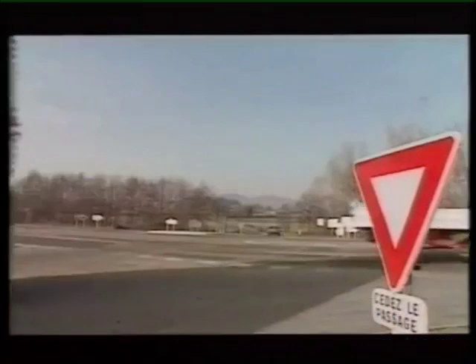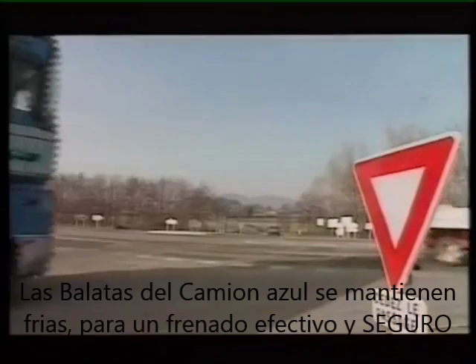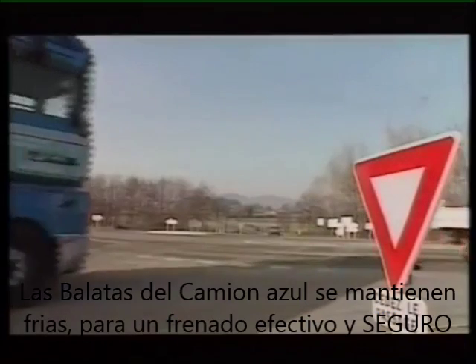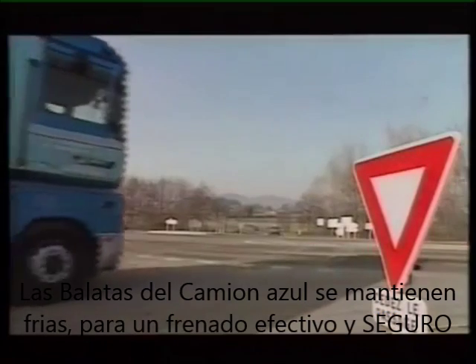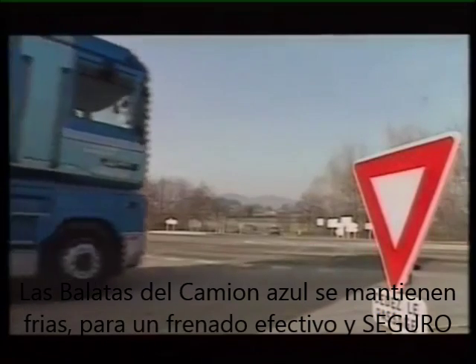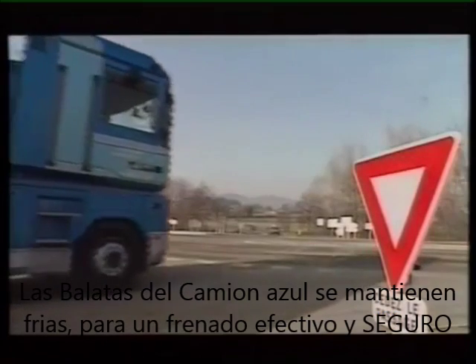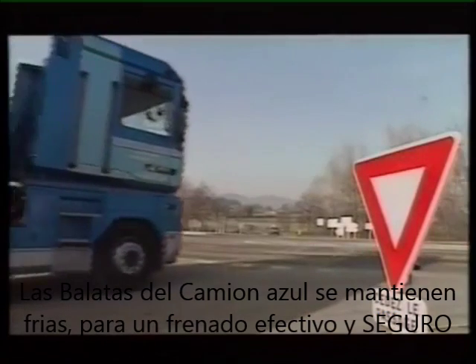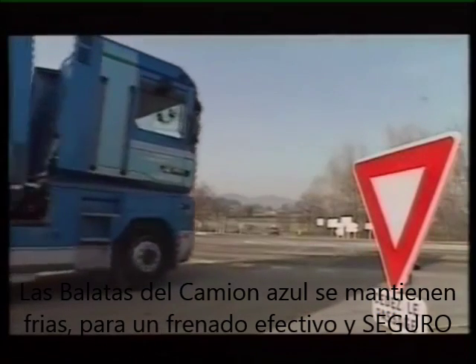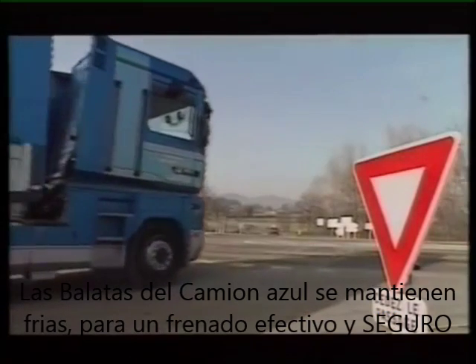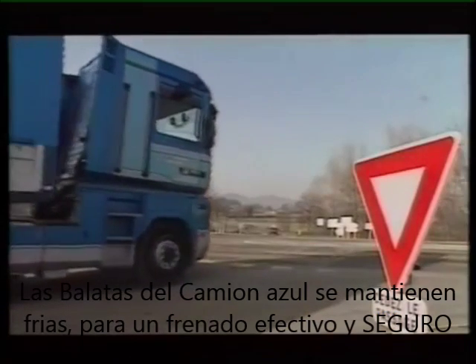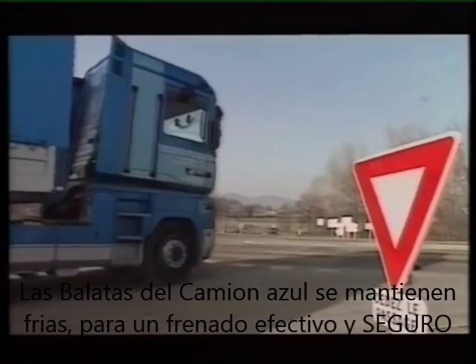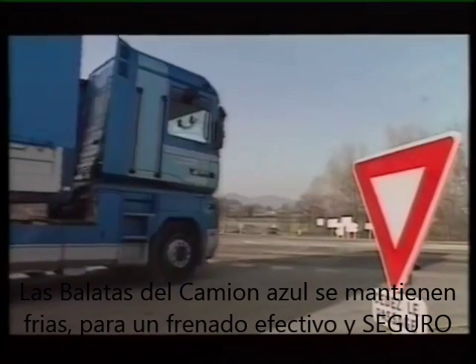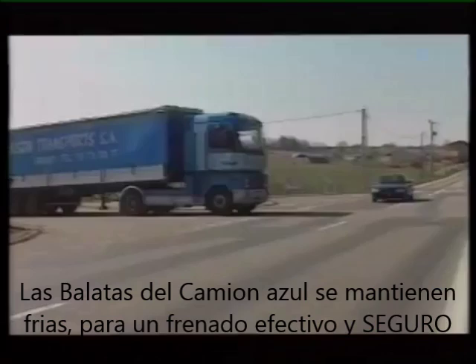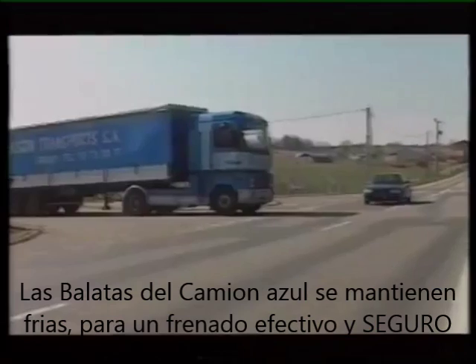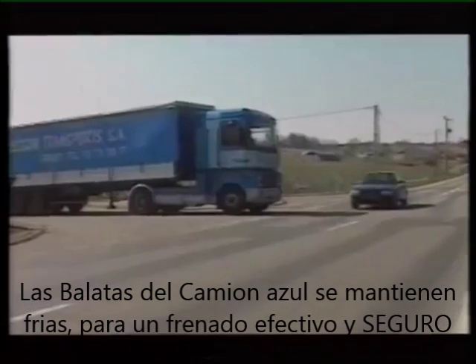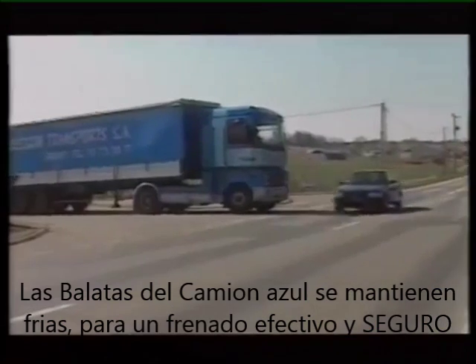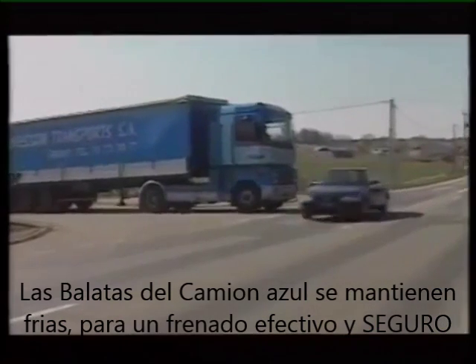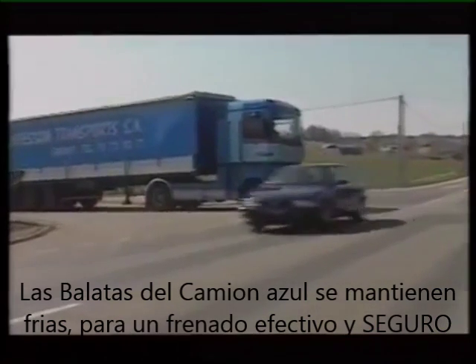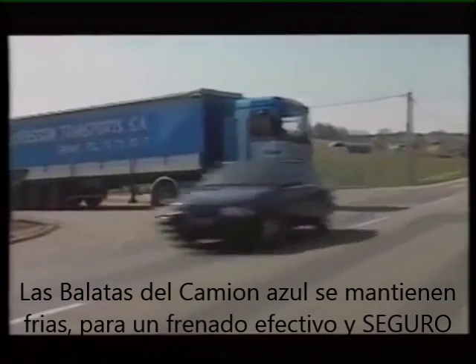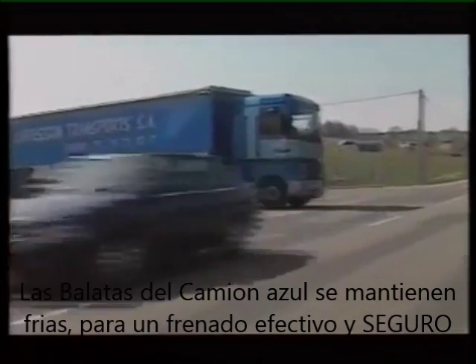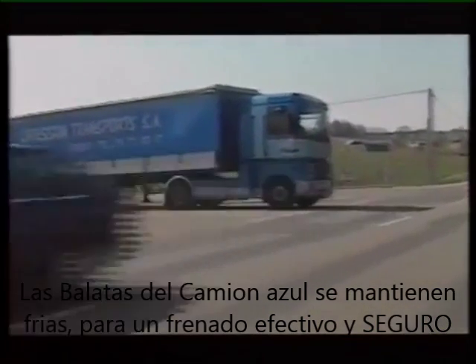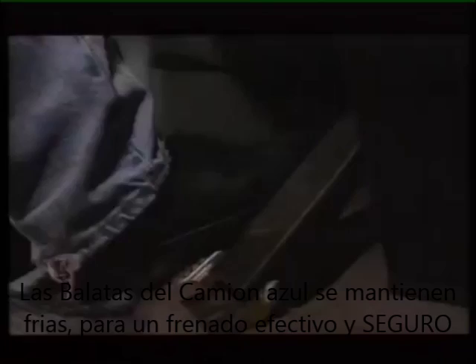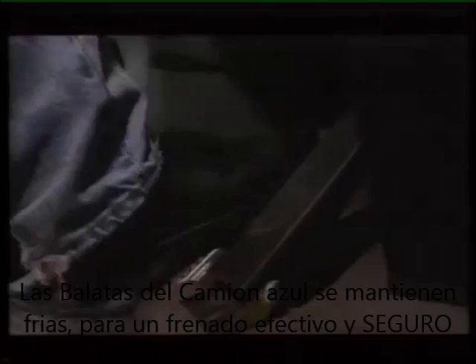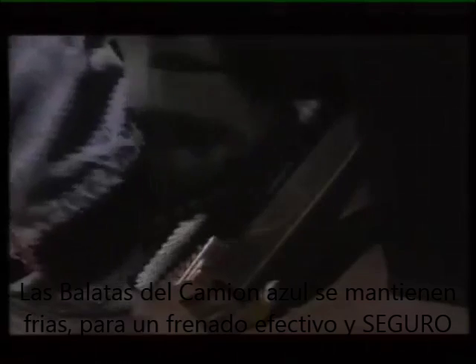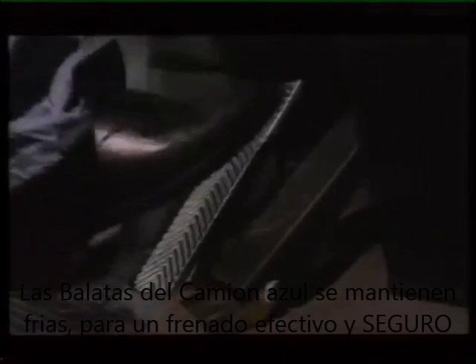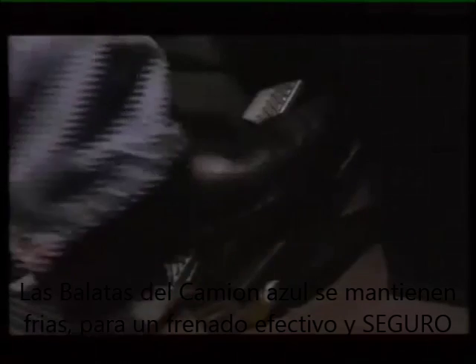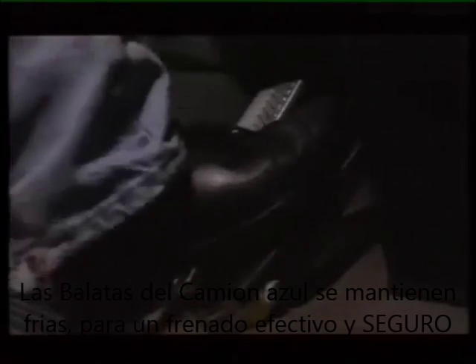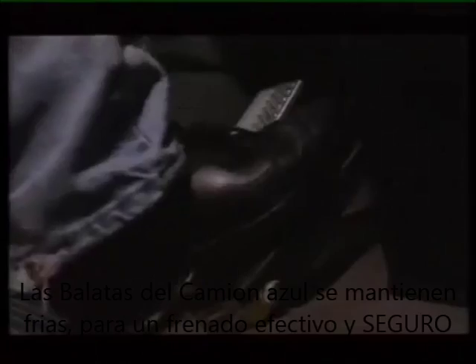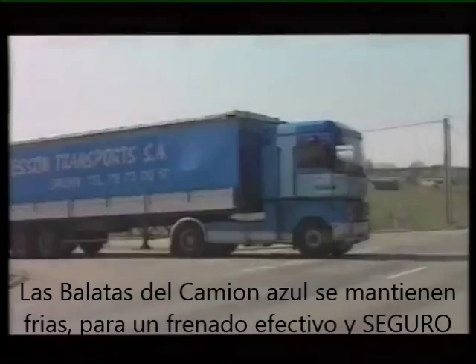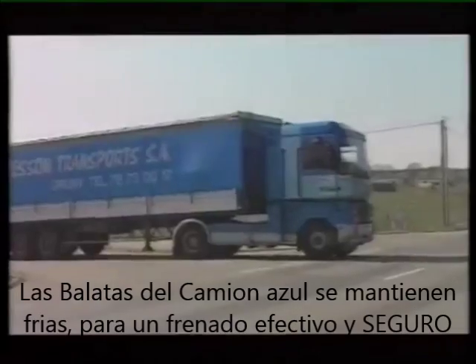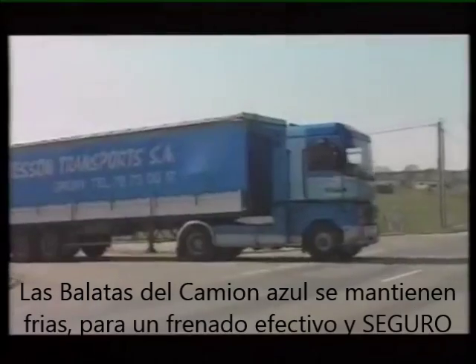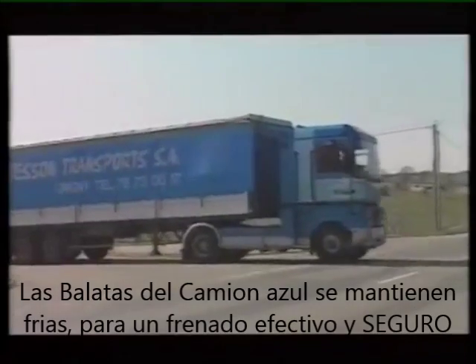The blue rig's brakes are still cool and therefore fully effective. It can stop safely.